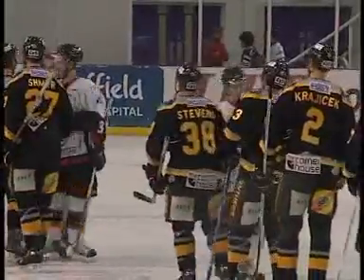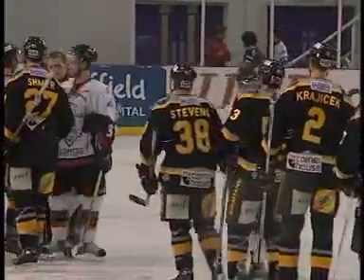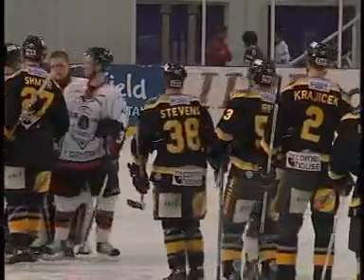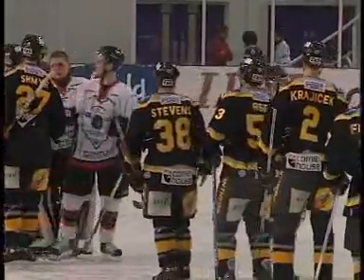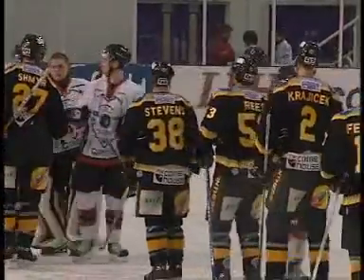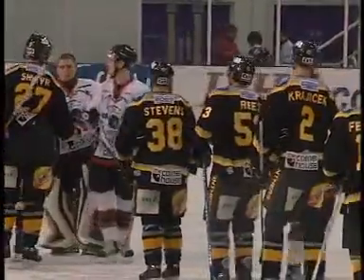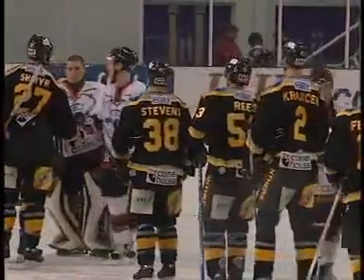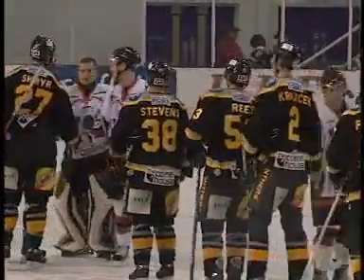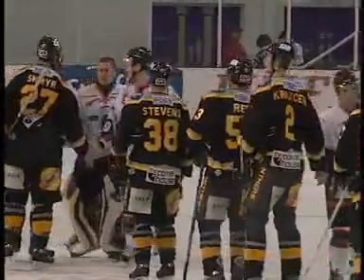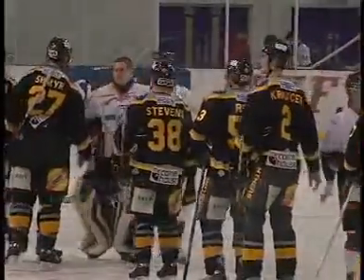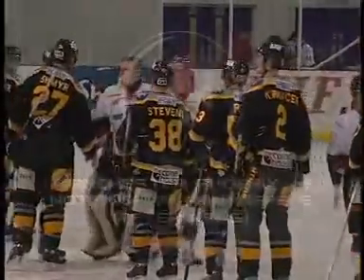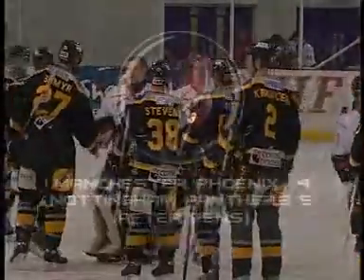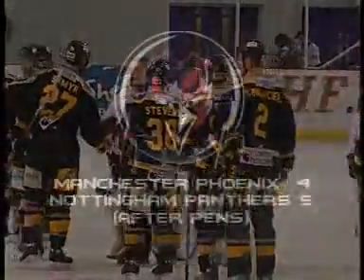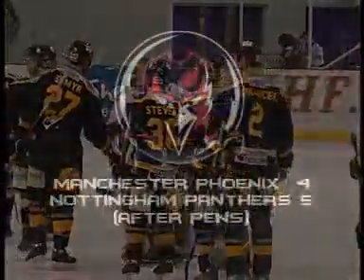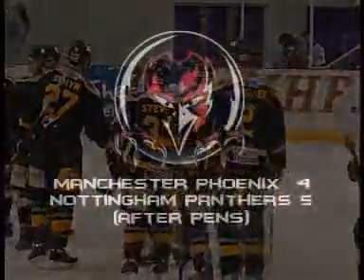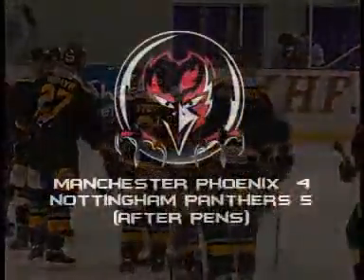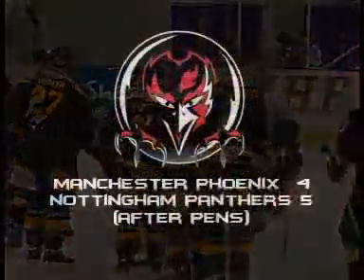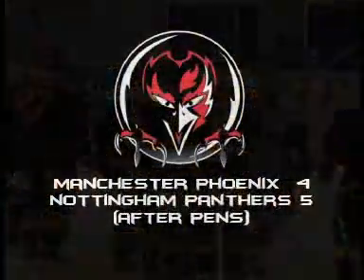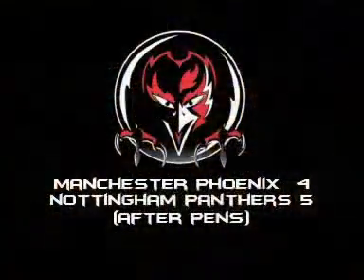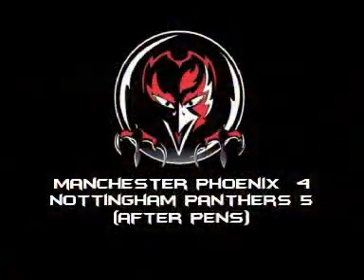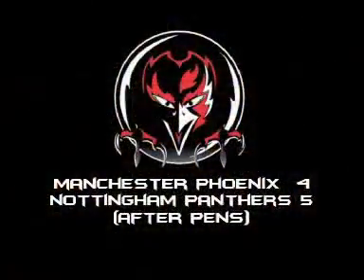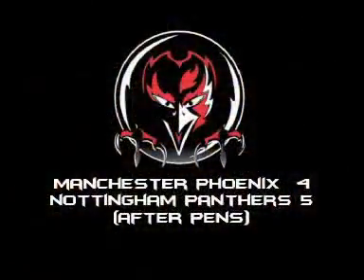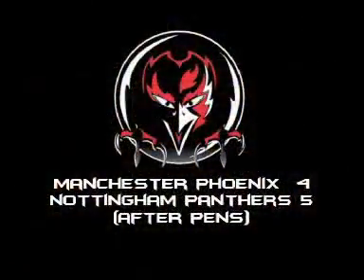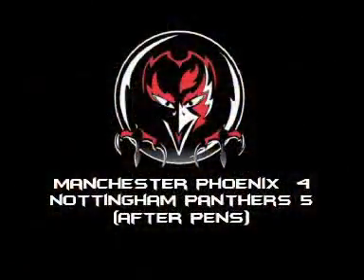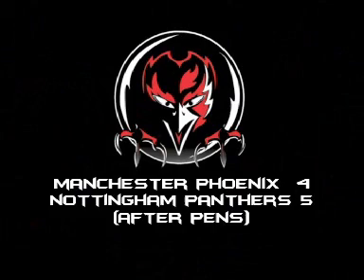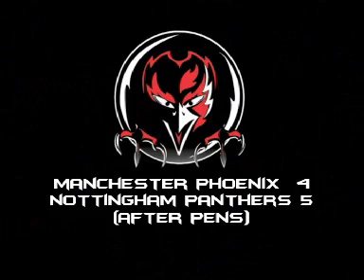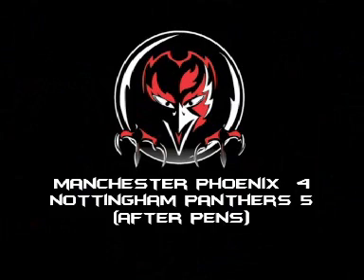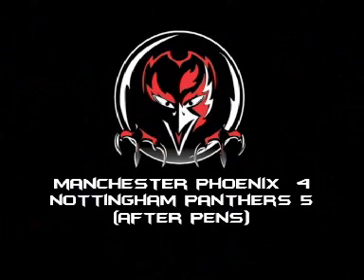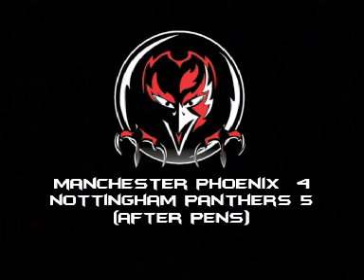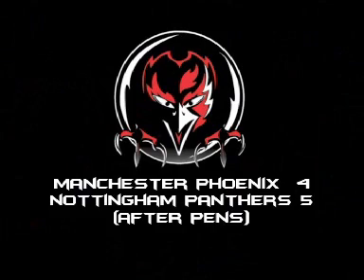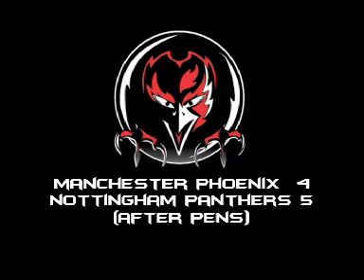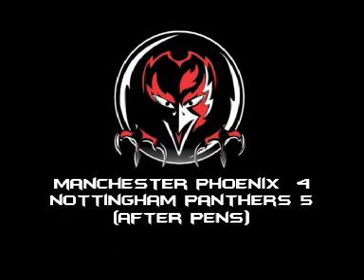Final score: Manchester Phoenix 4, Nottingham Panthers 5 after penalties.